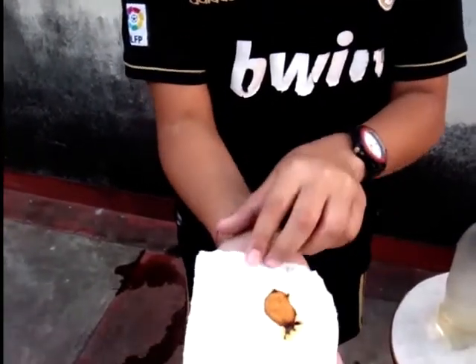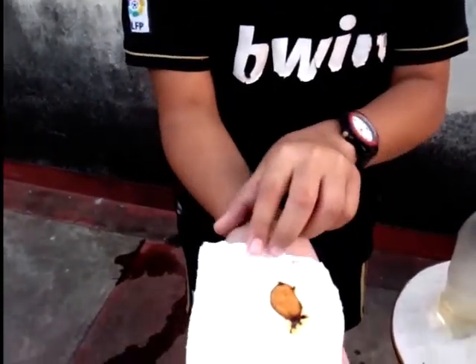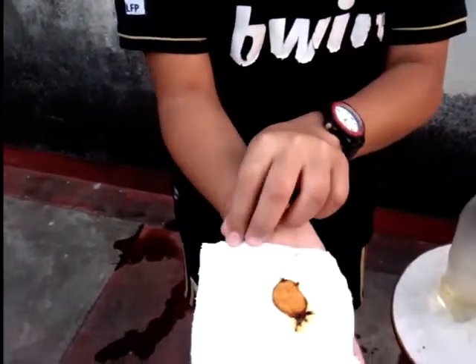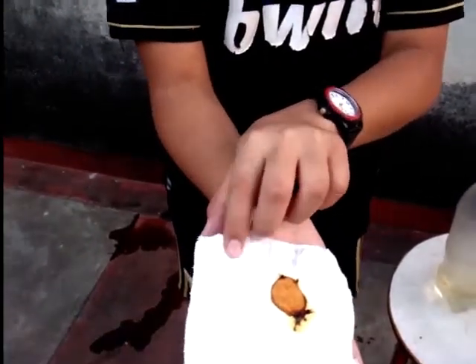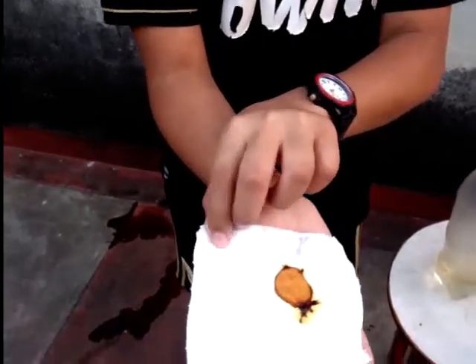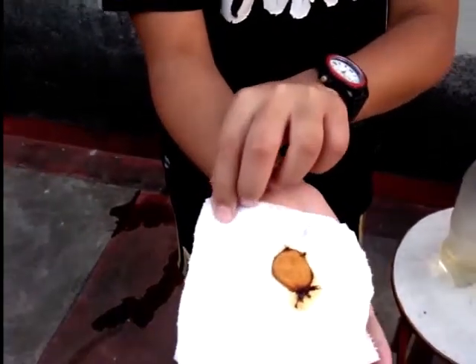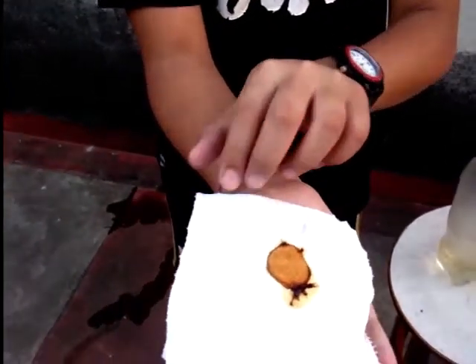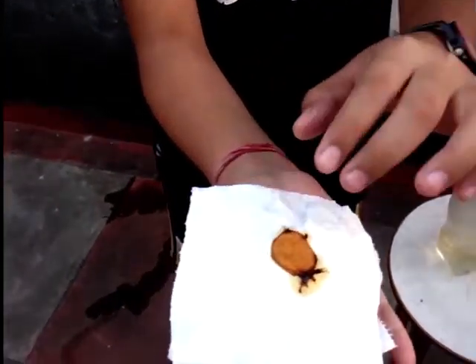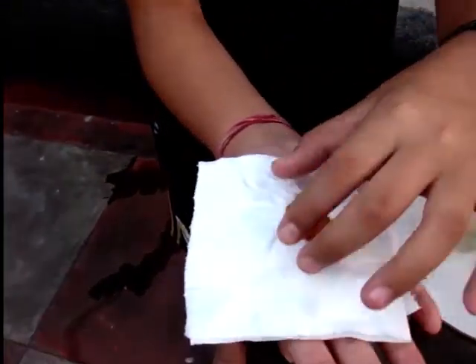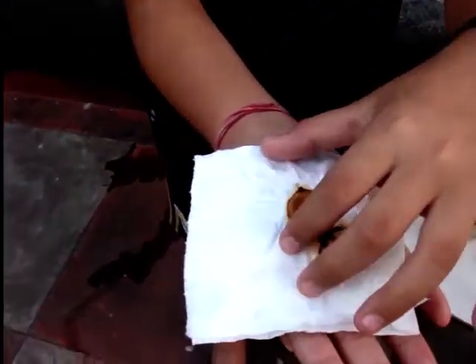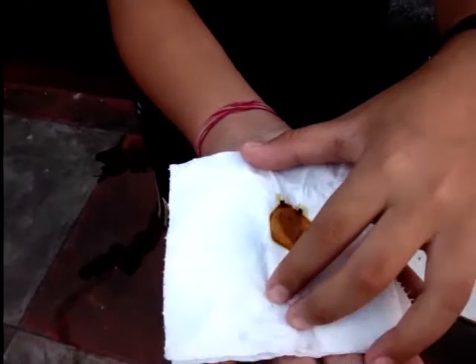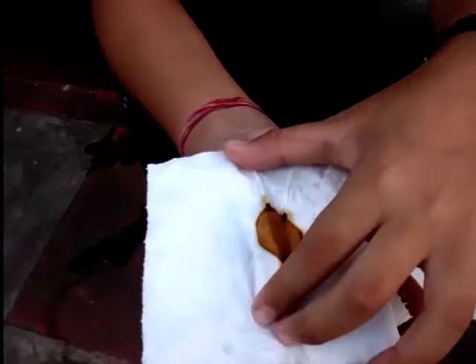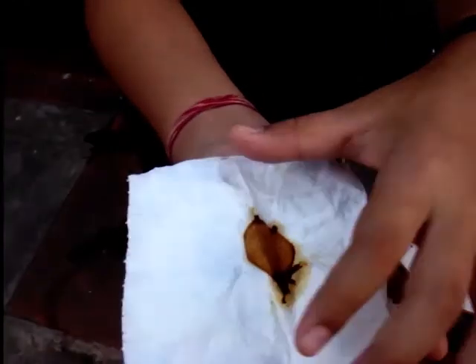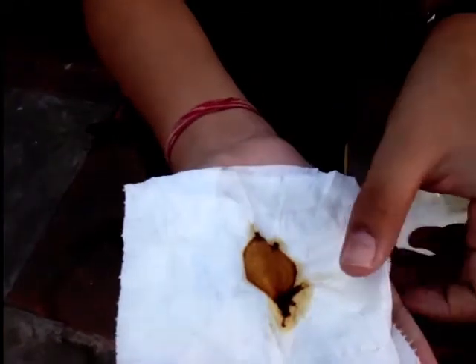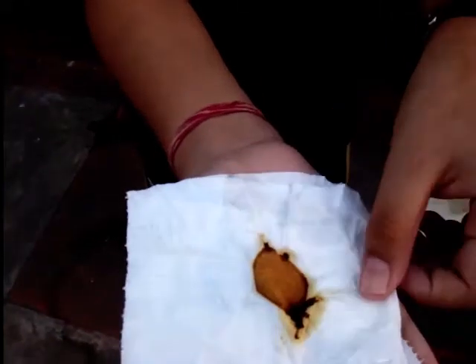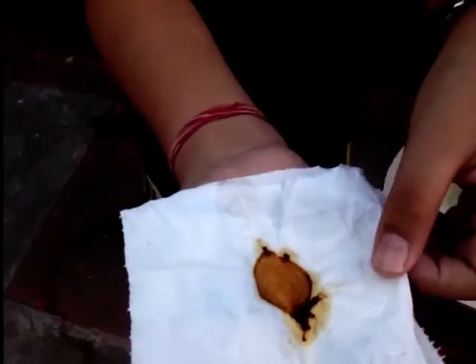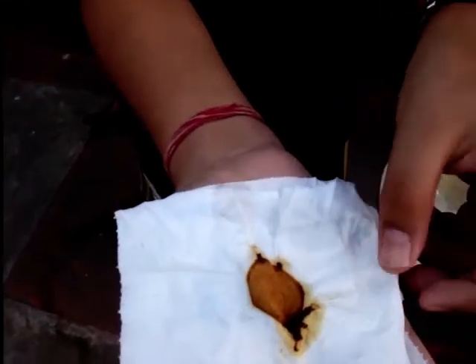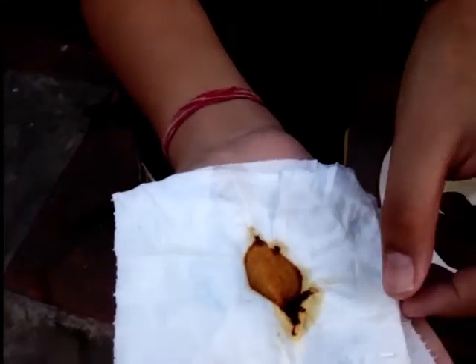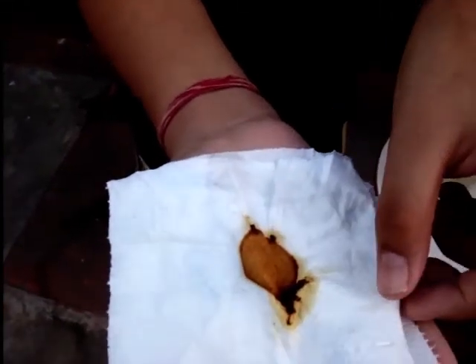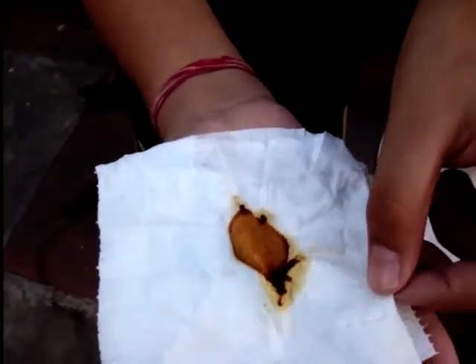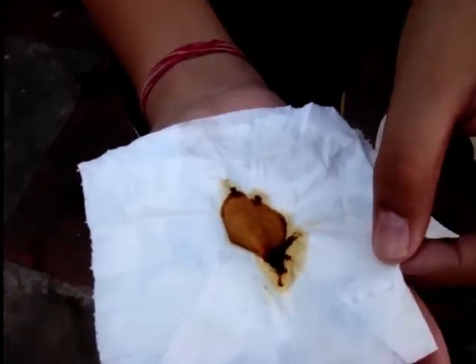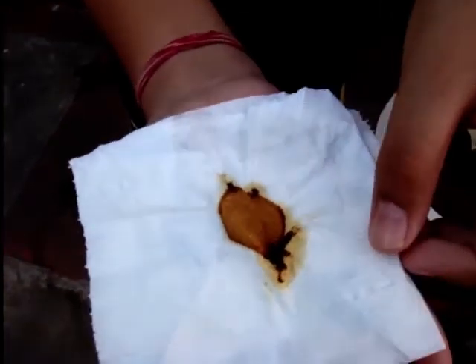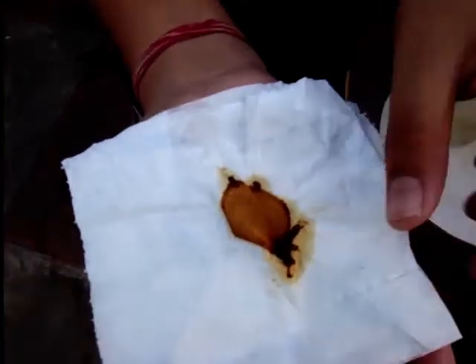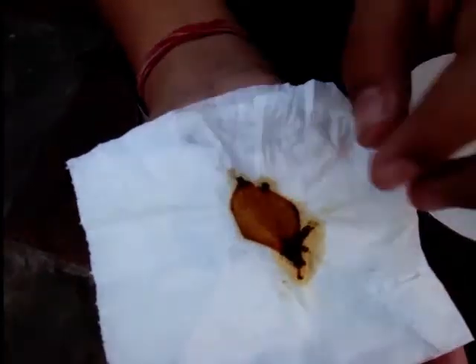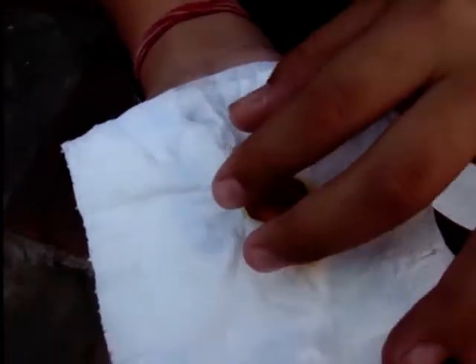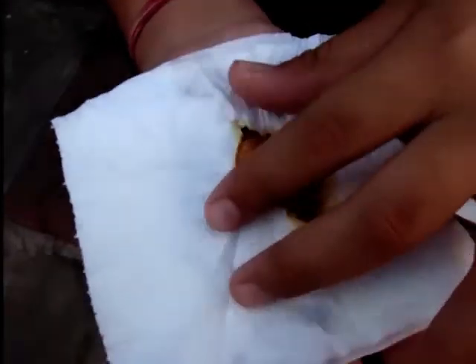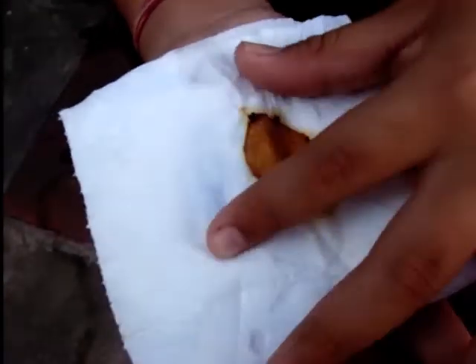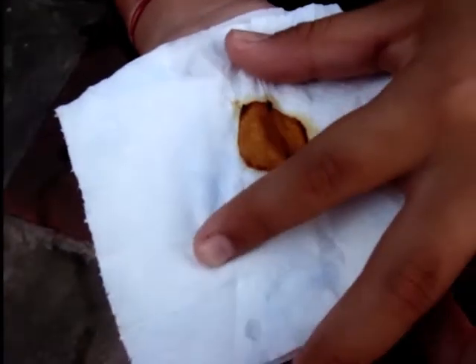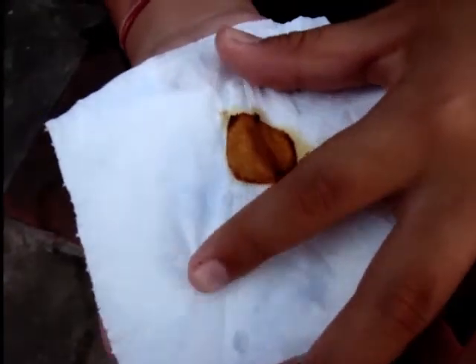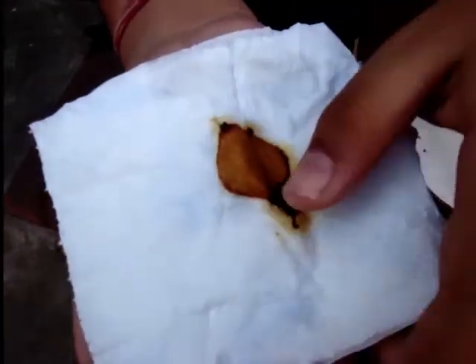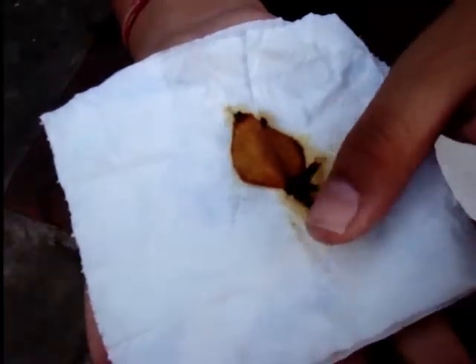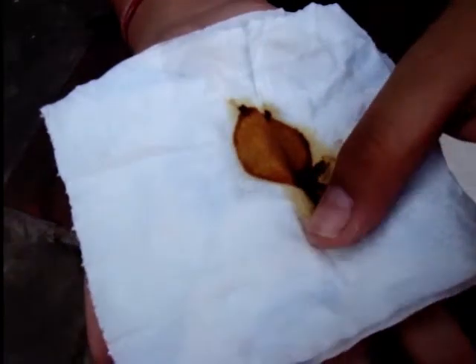Now open the tissue paper and you will see the muck — the nicotine, the tar.